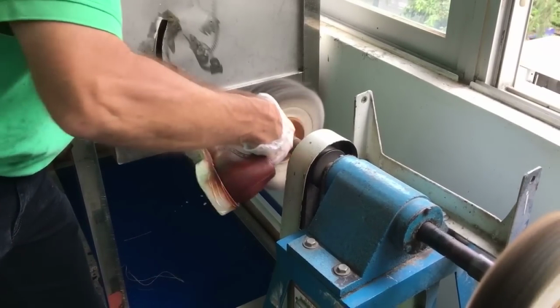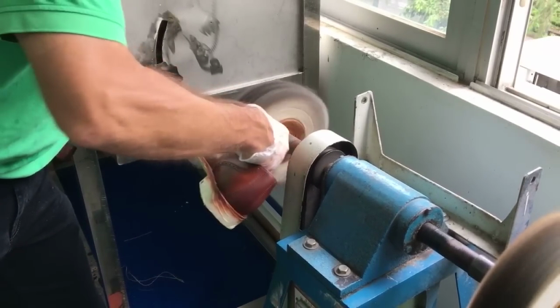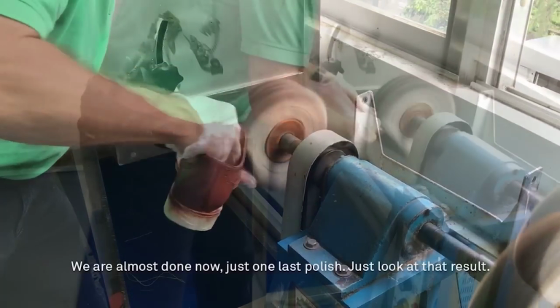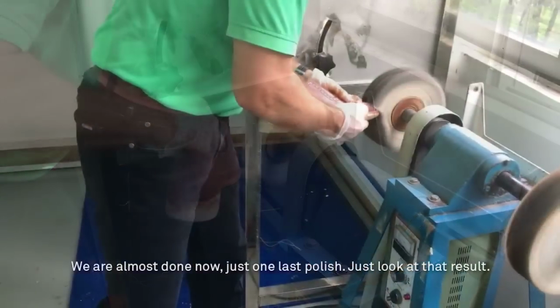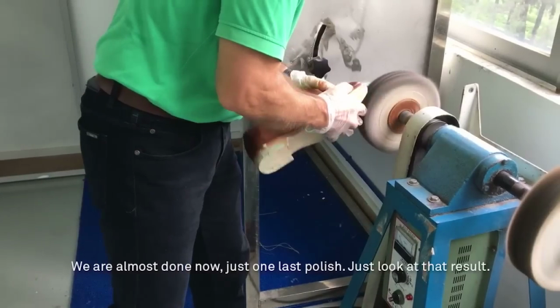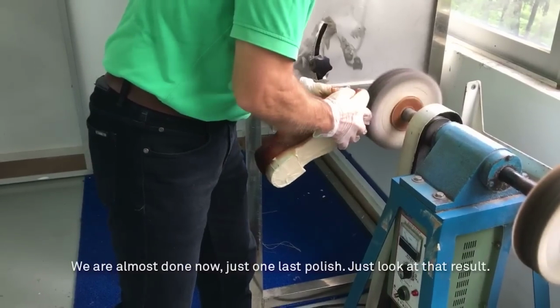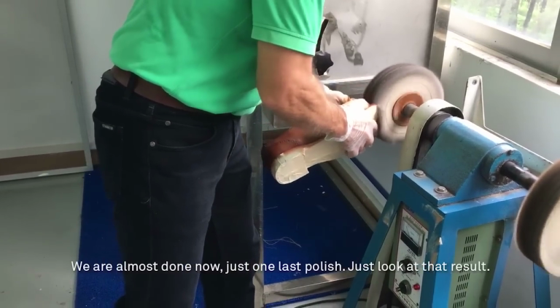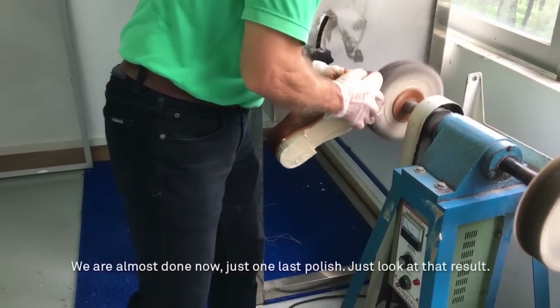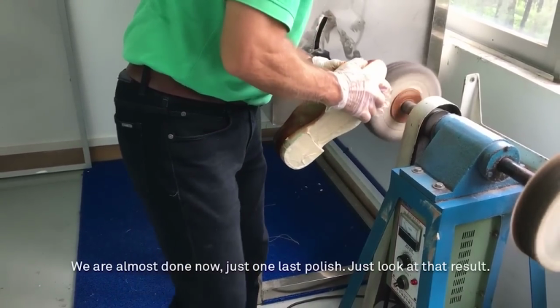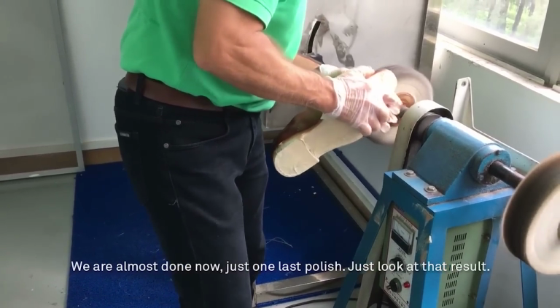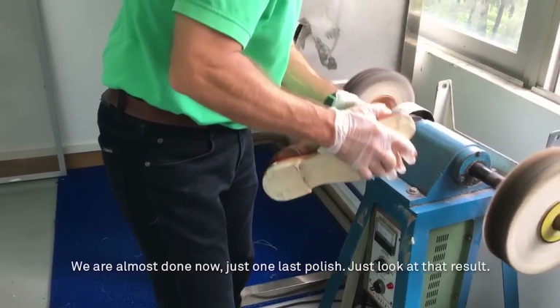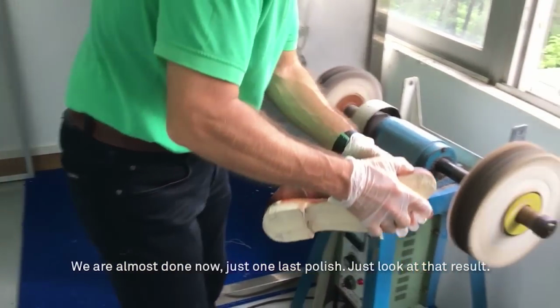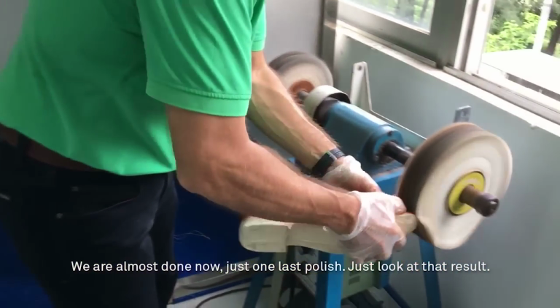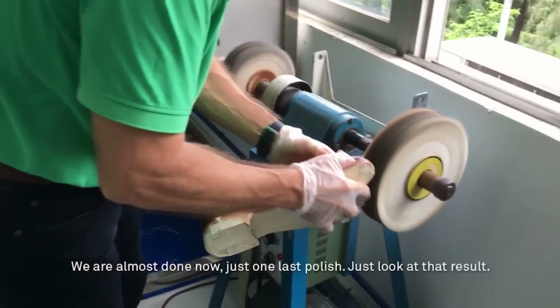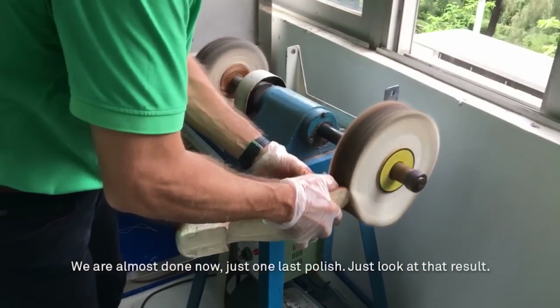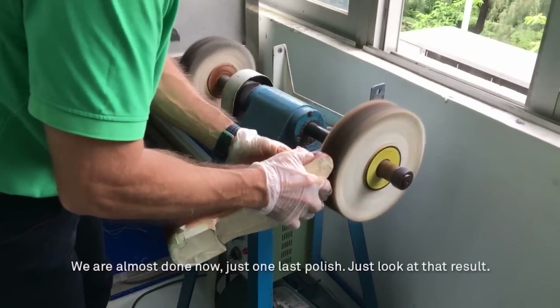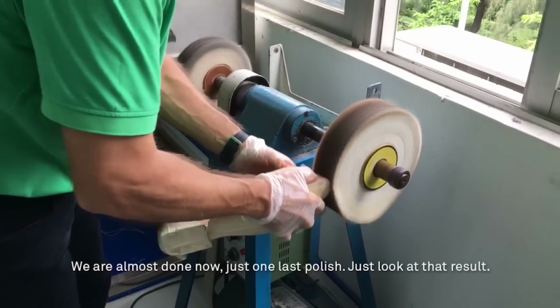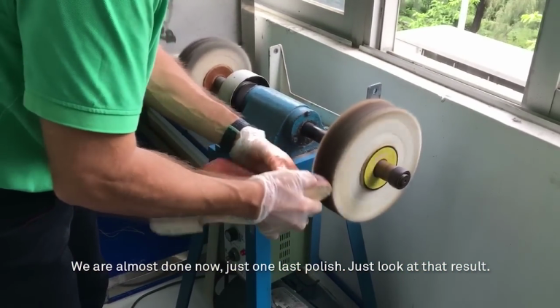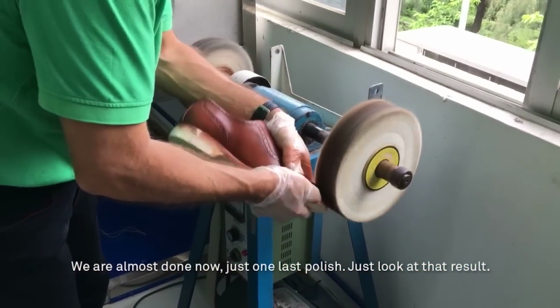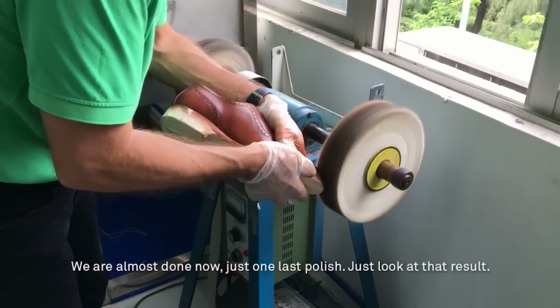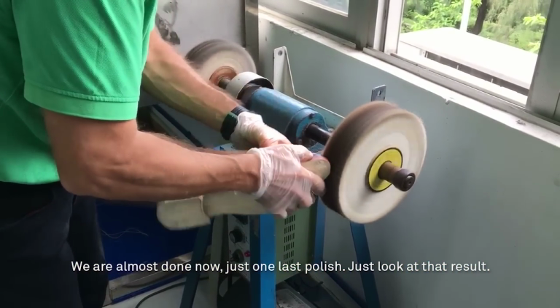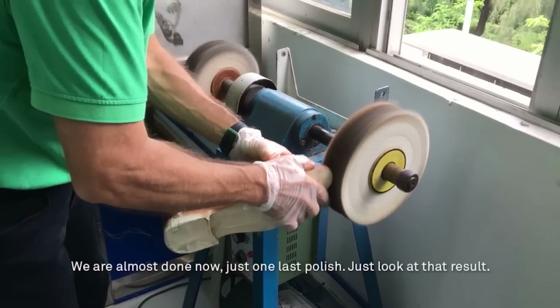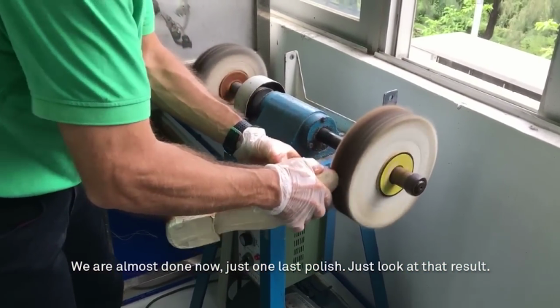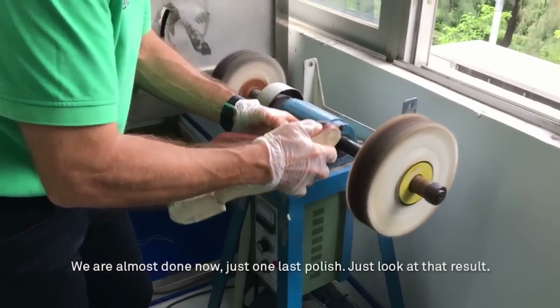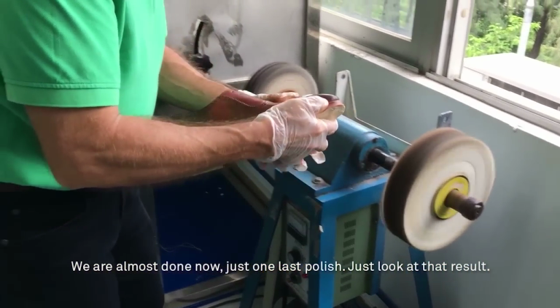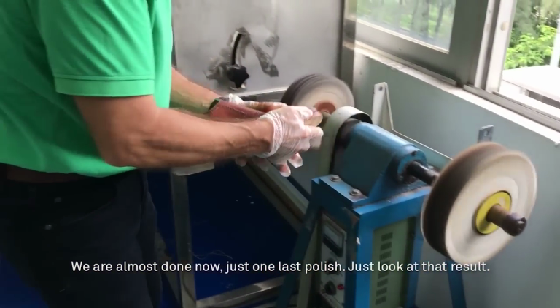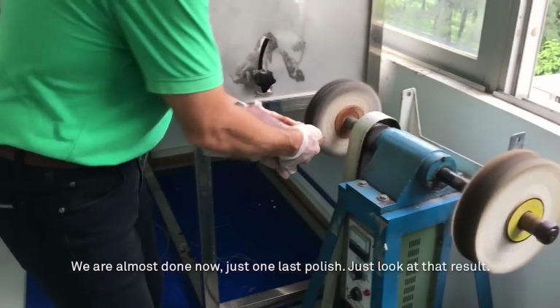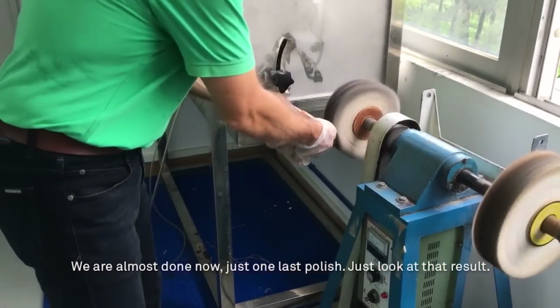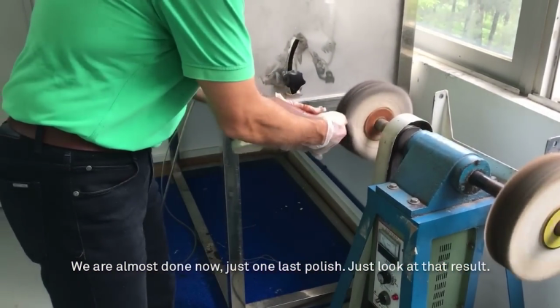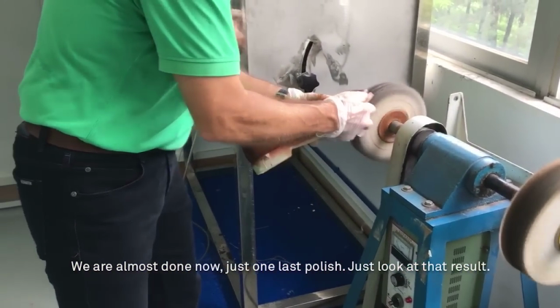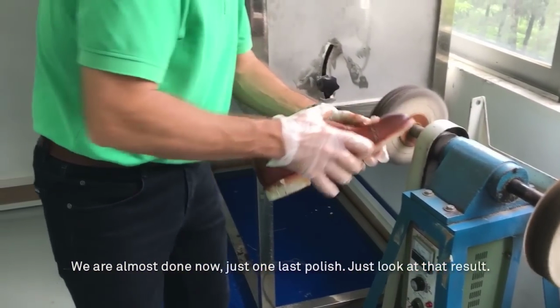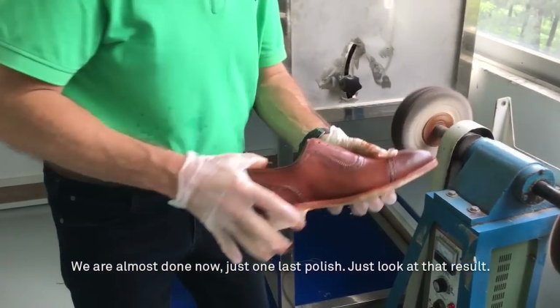We are almost done now. Just one last polish. Just look at that result.